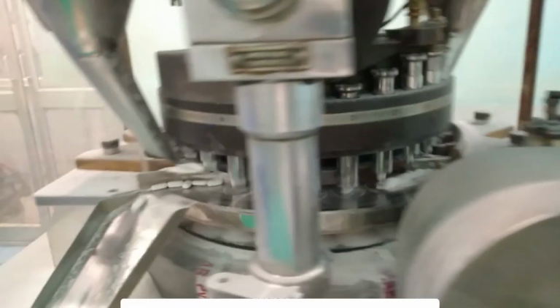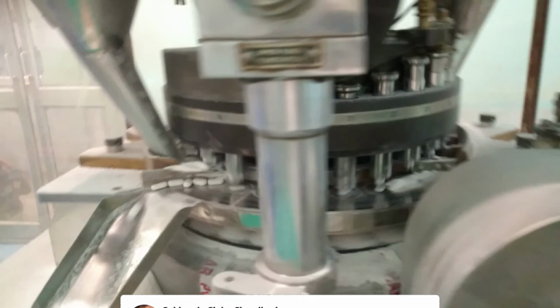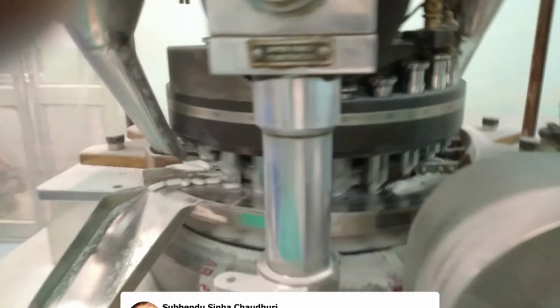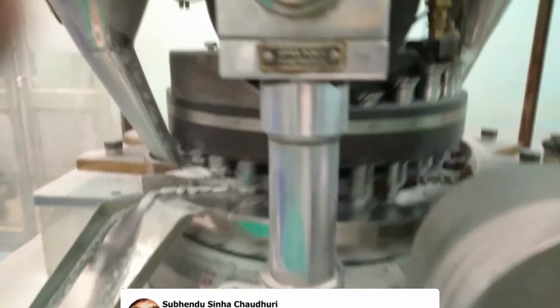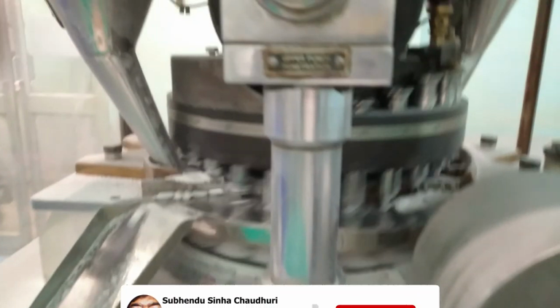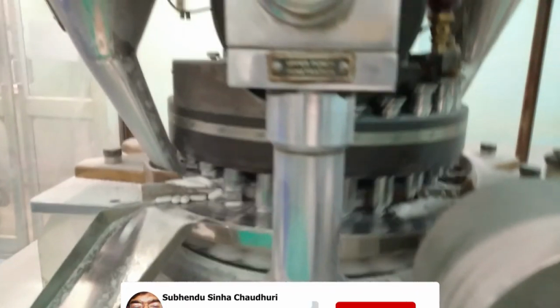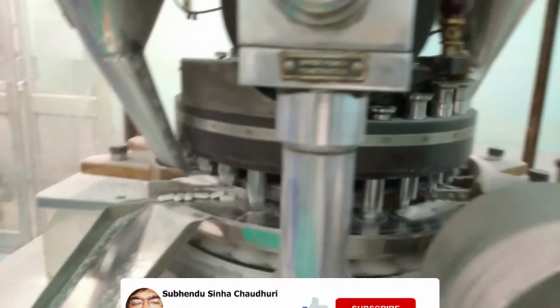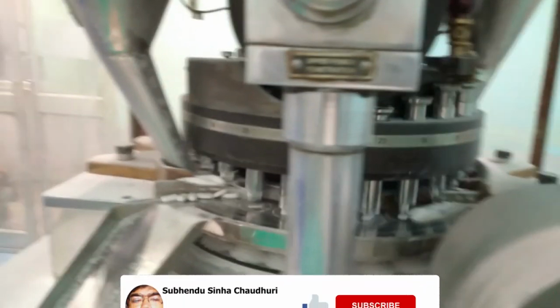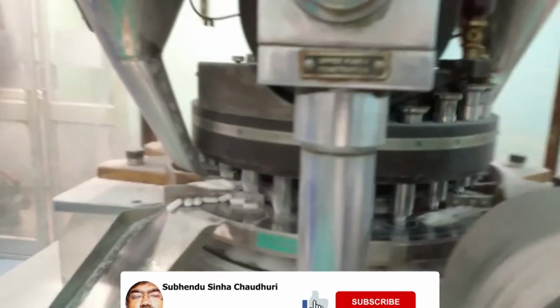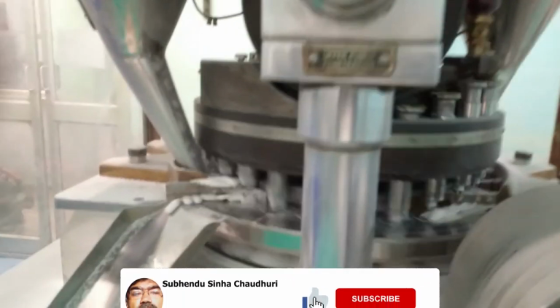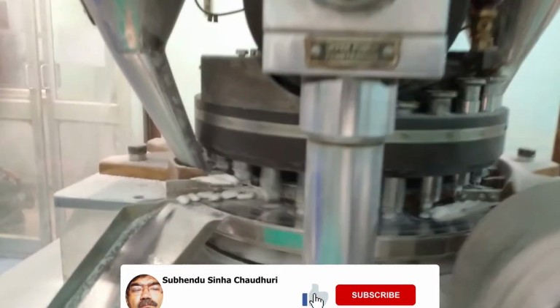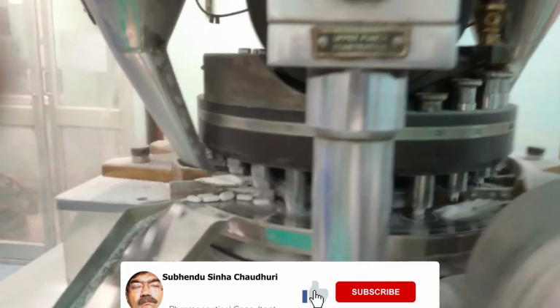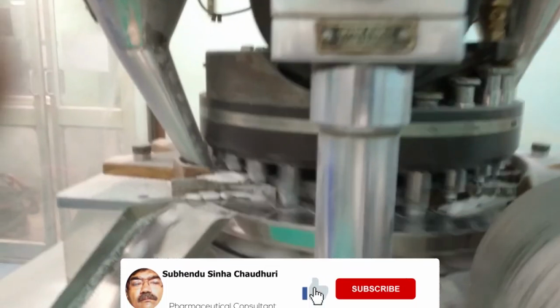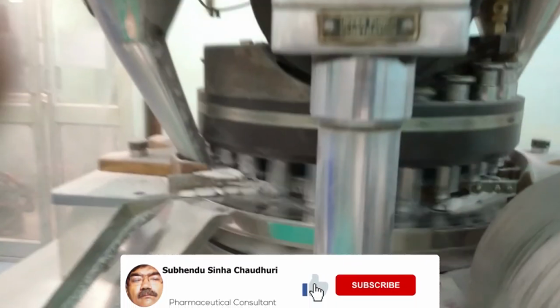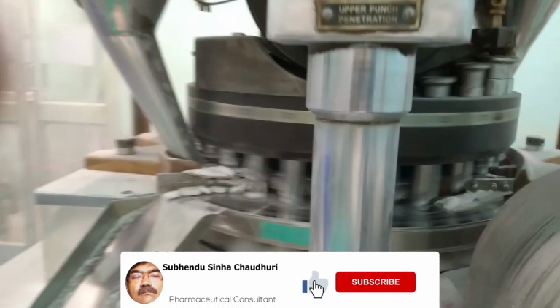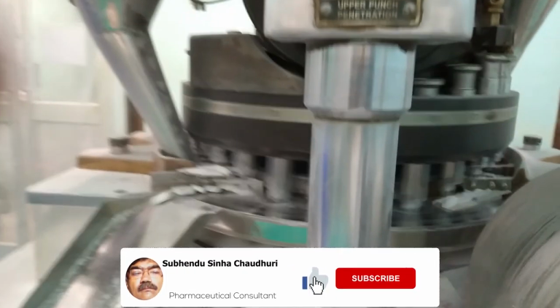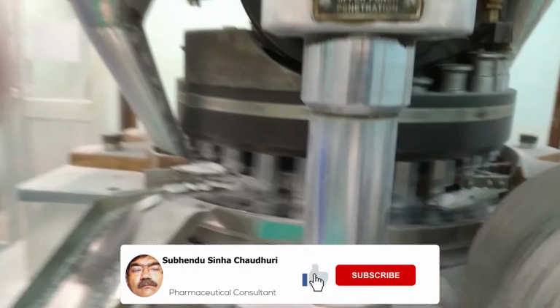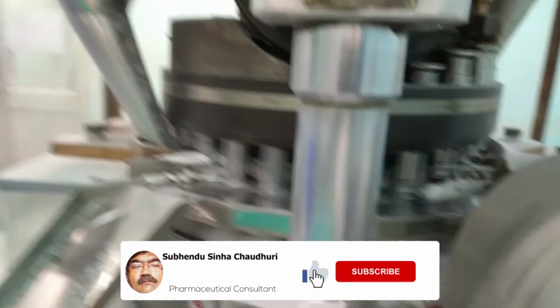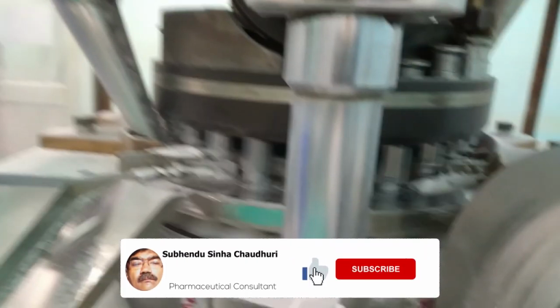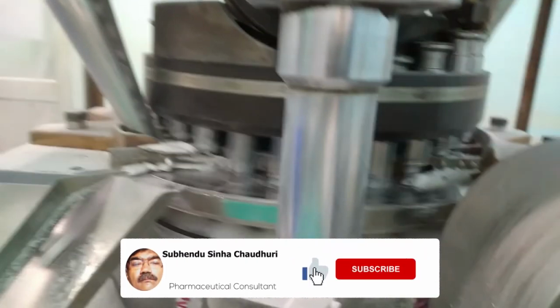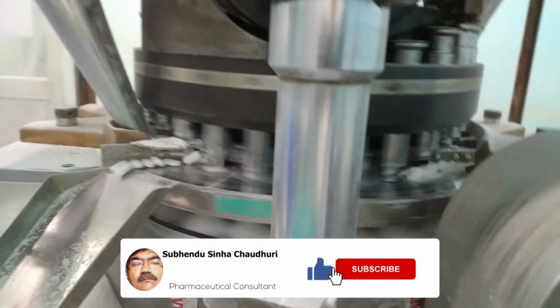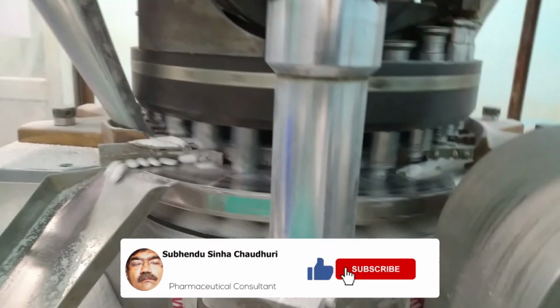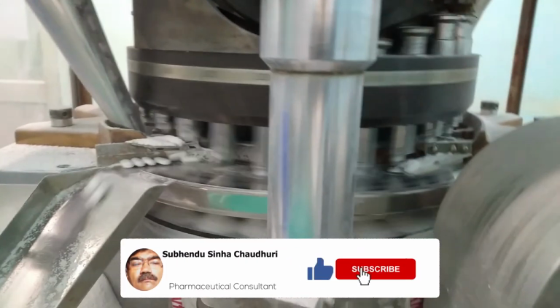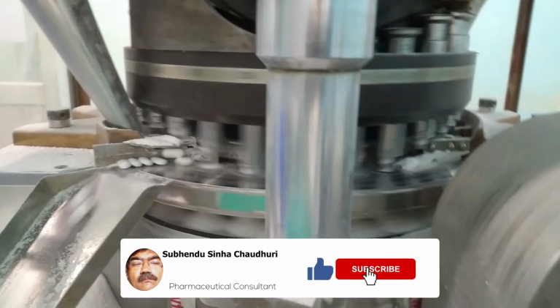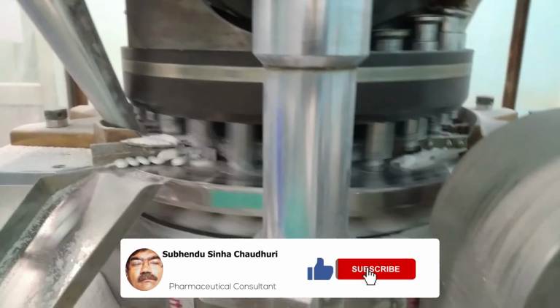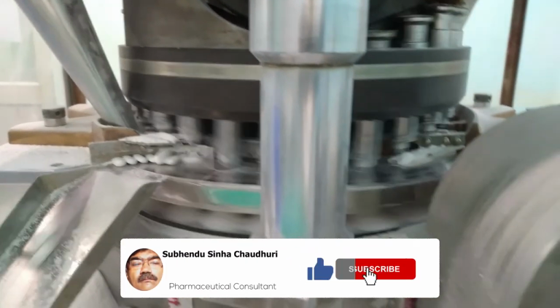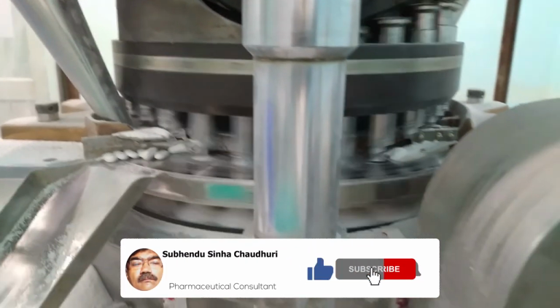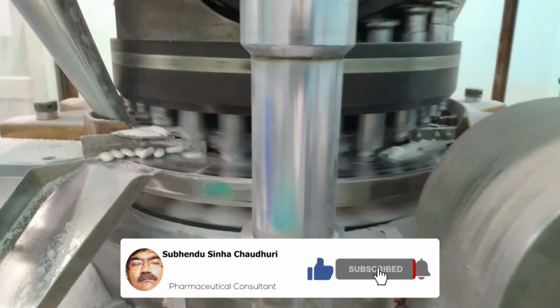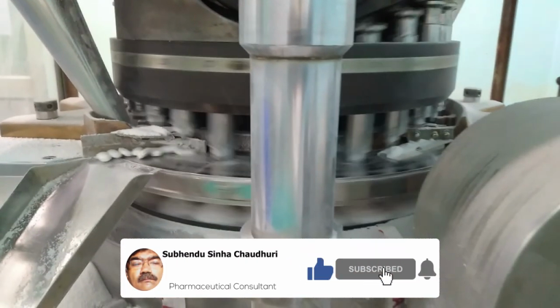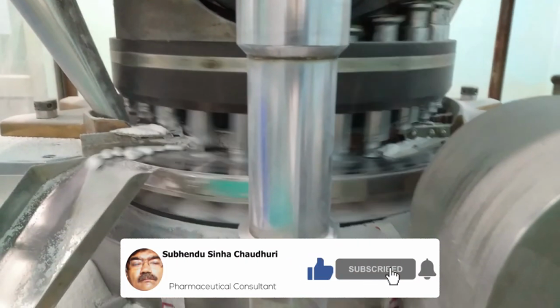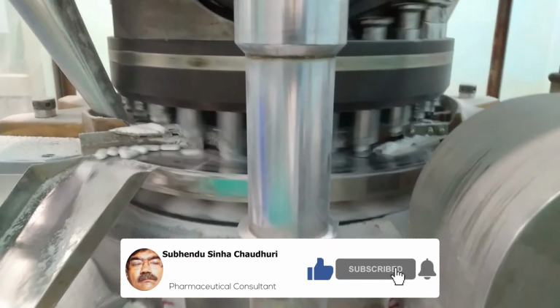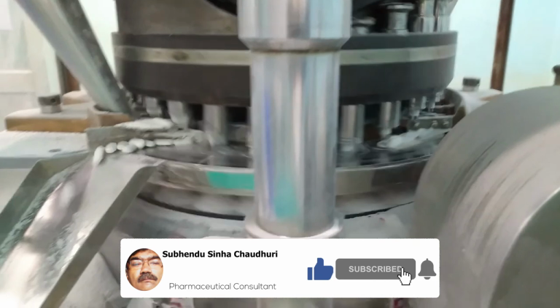If you have liked the video, give it a thumbs up and subscribe to the channel for further videos on machines.